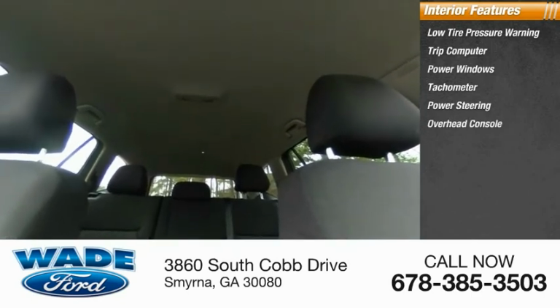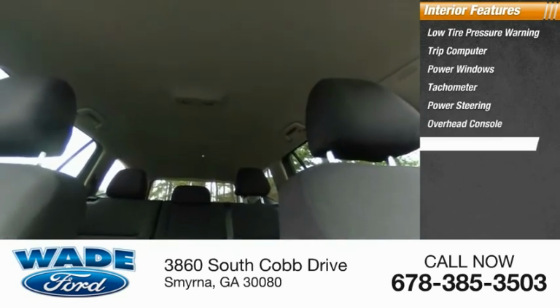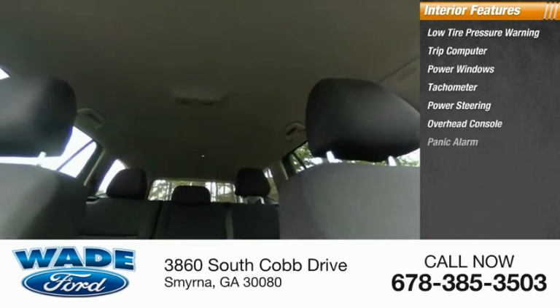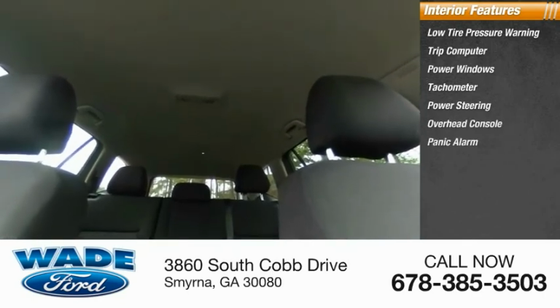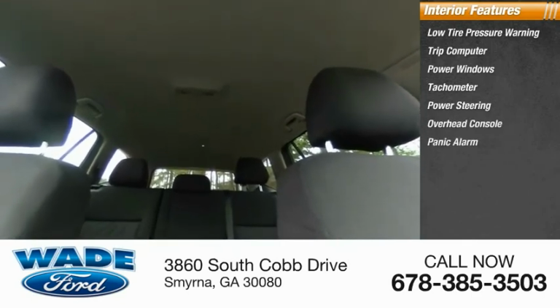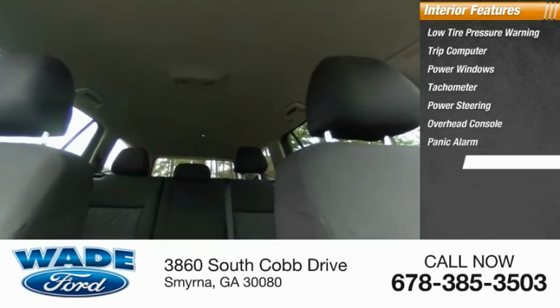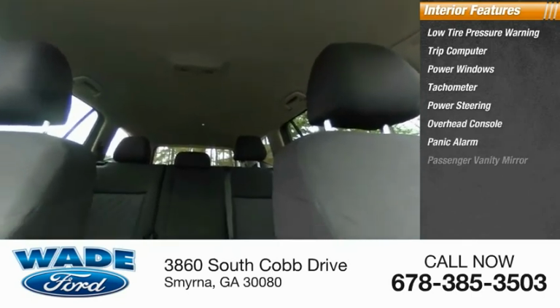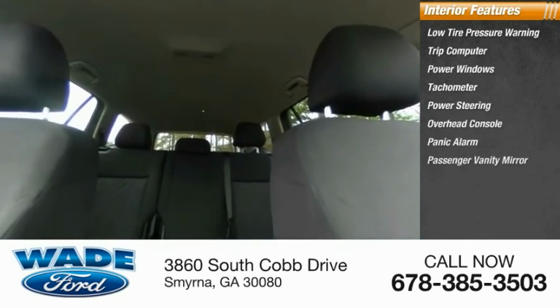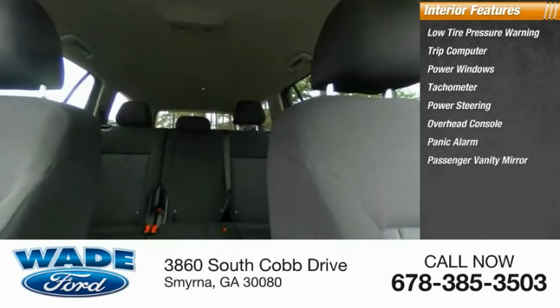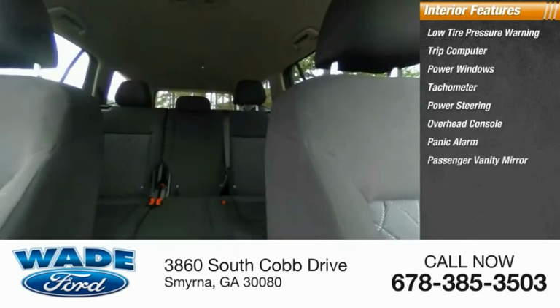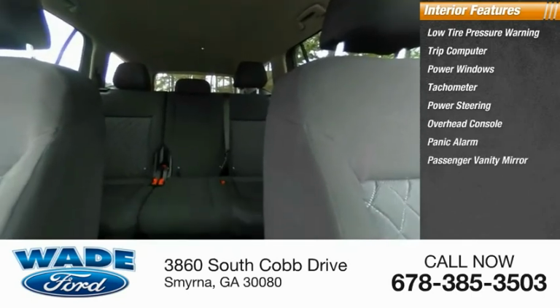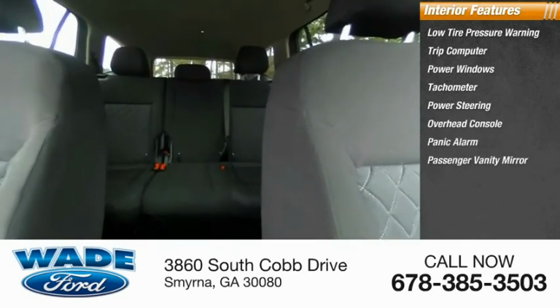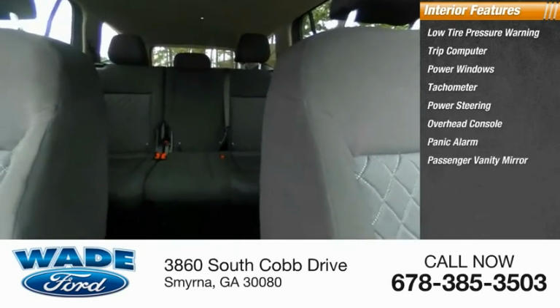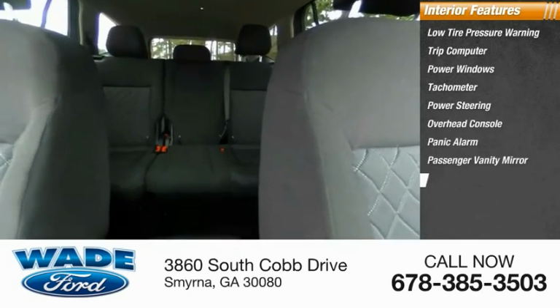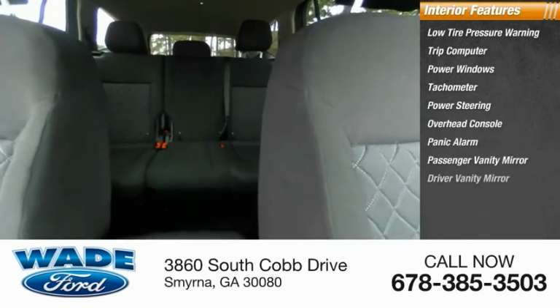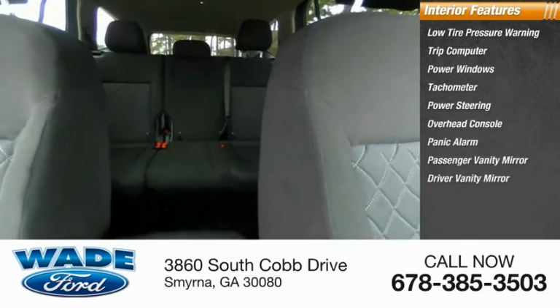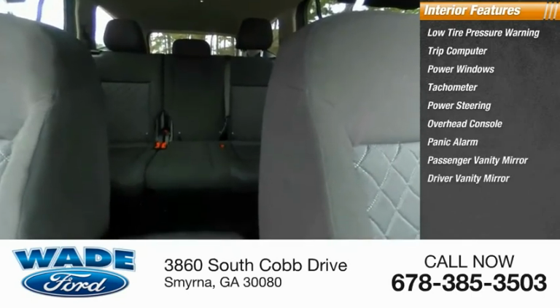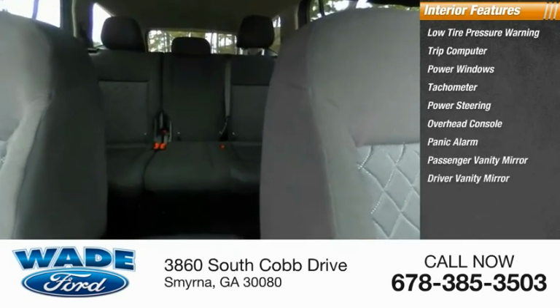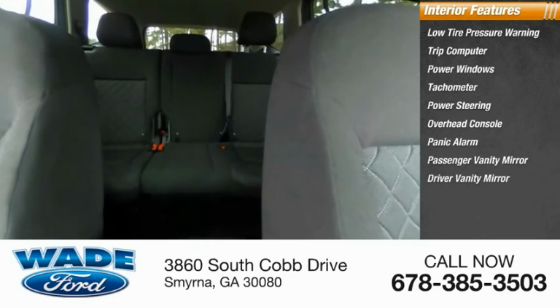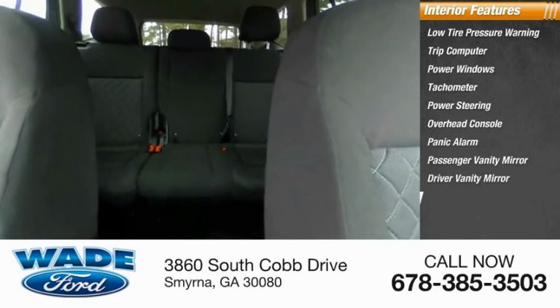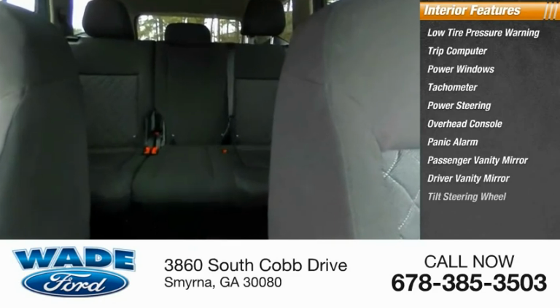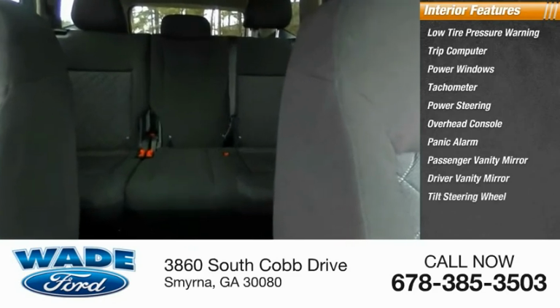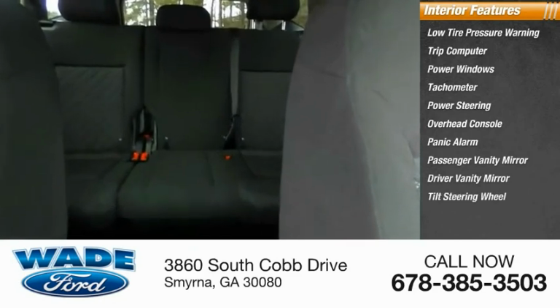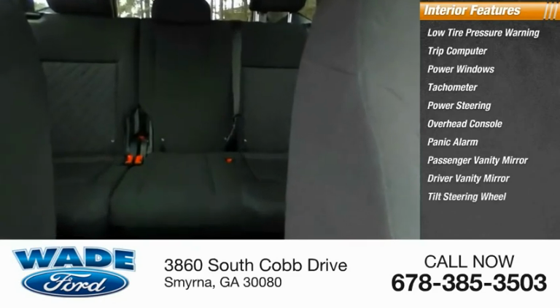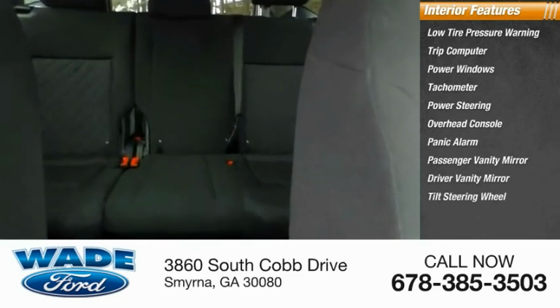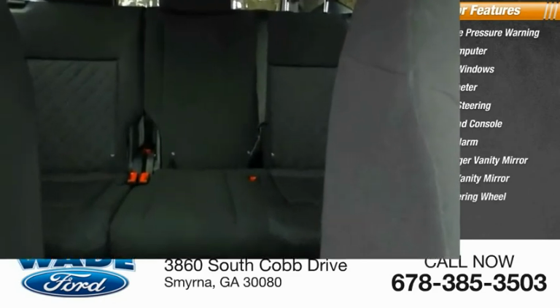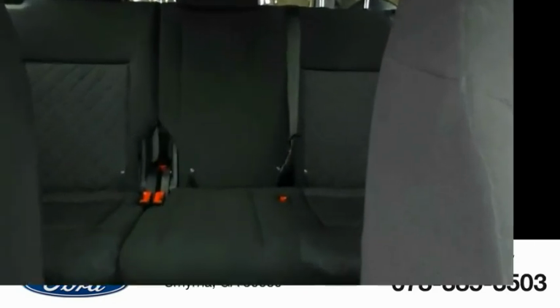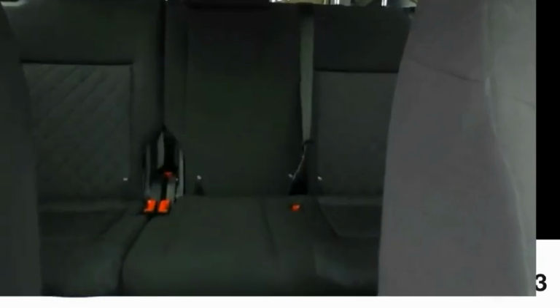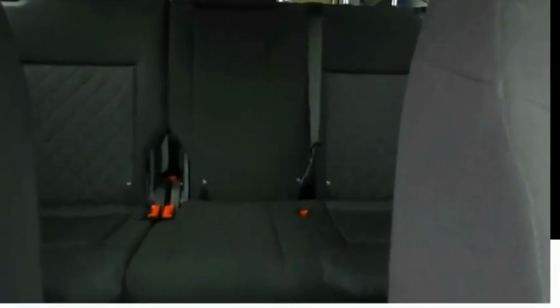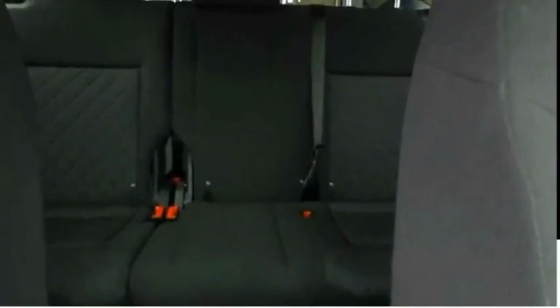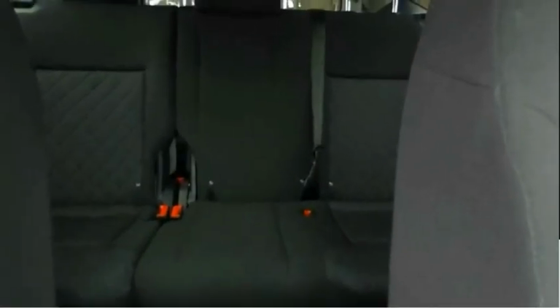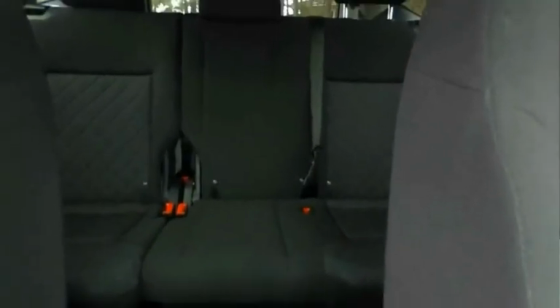Panic alarm, passenger vanity mirror, driver vanity mirror, tilt steering wheel. Come take a test drive today.